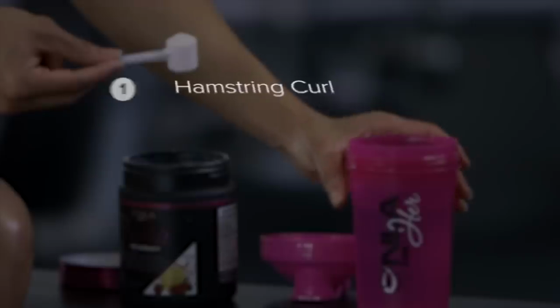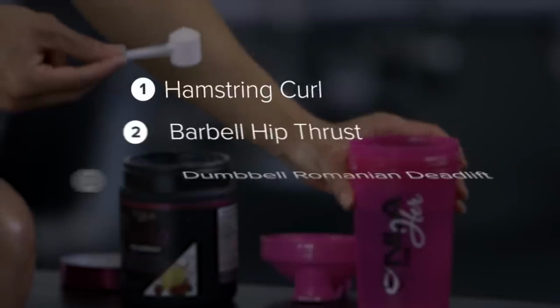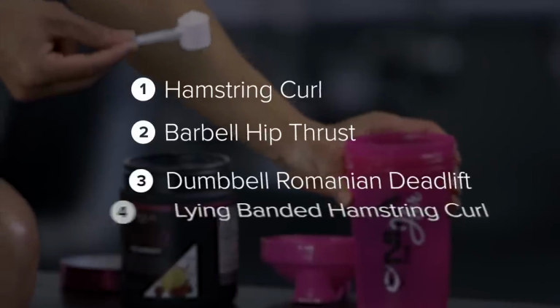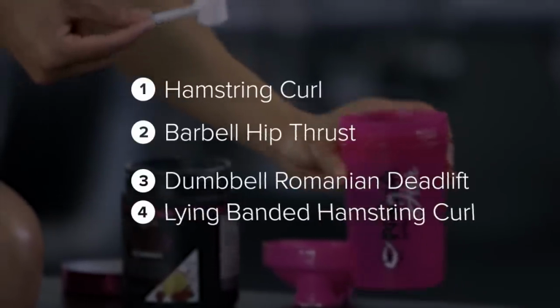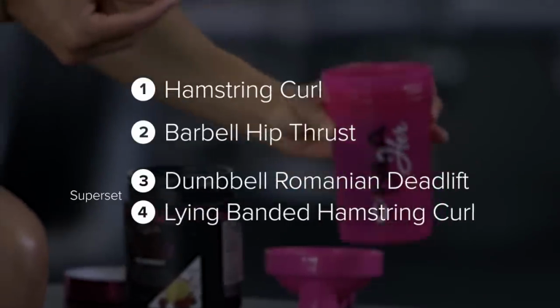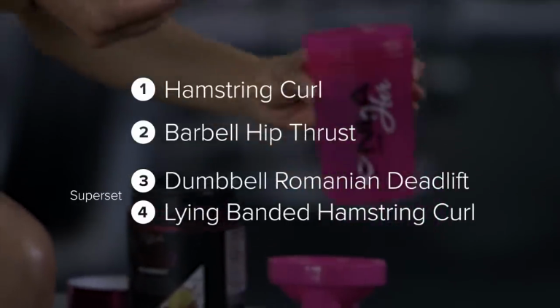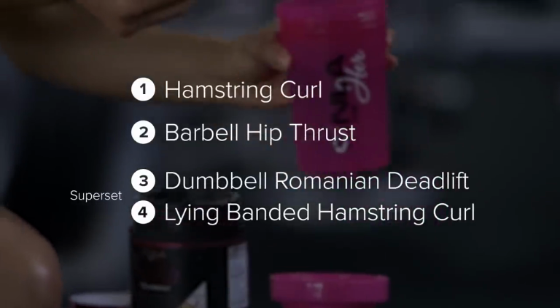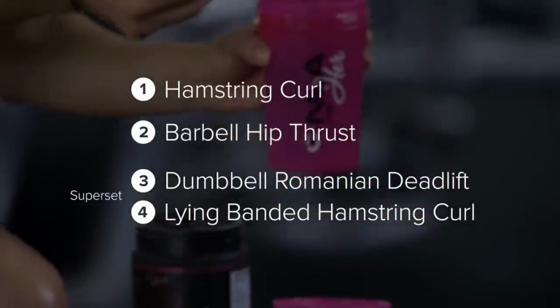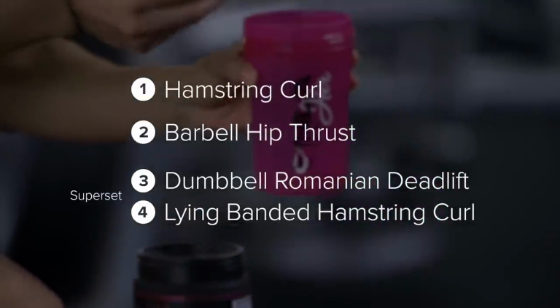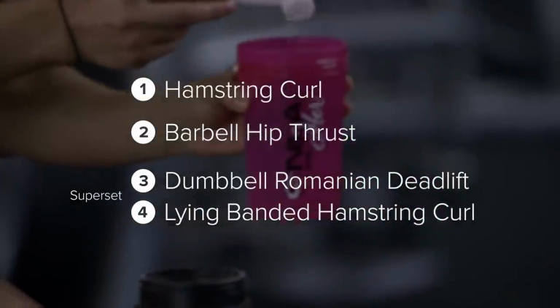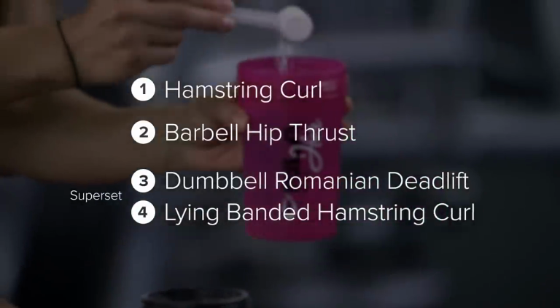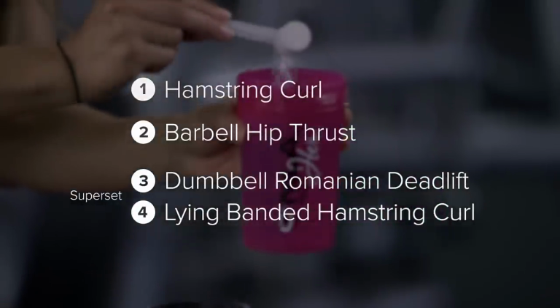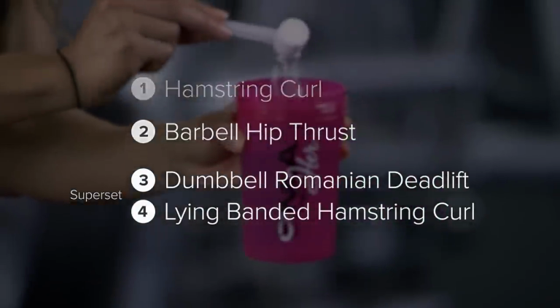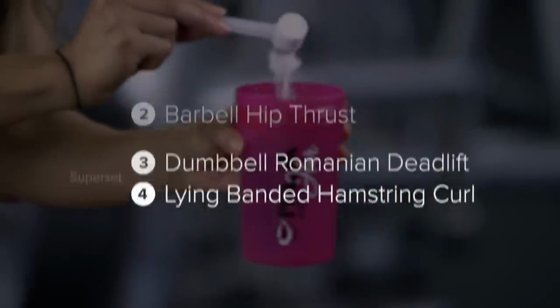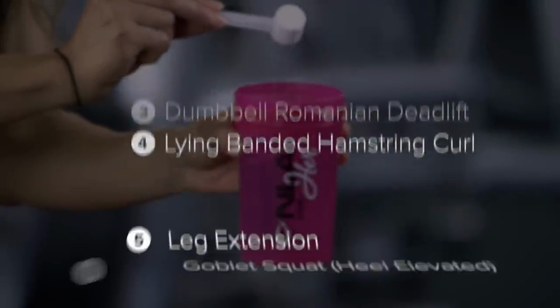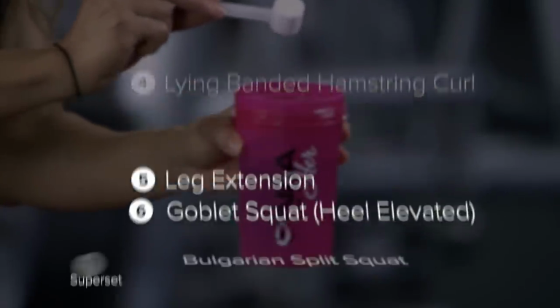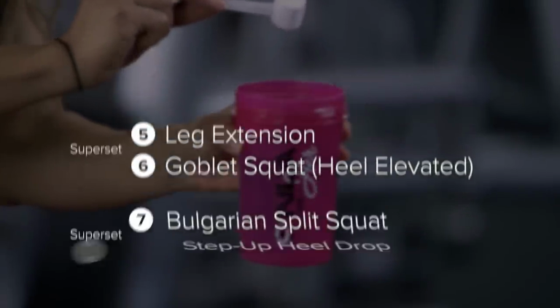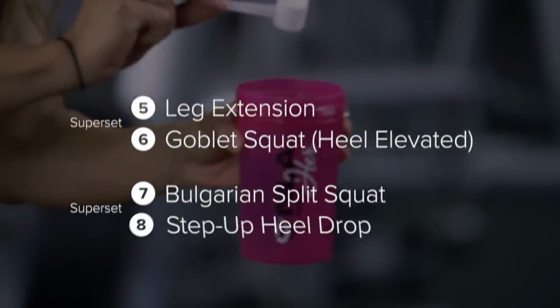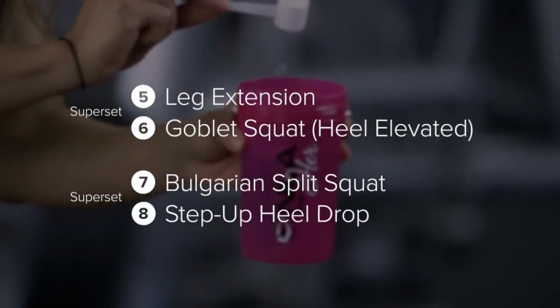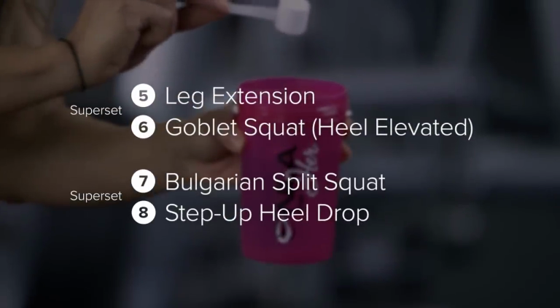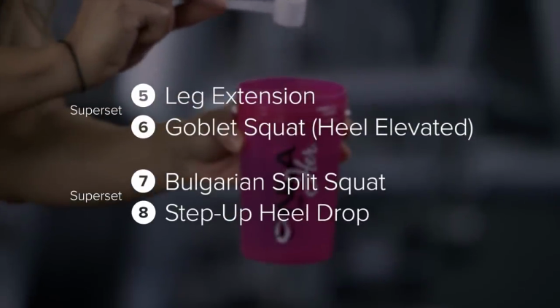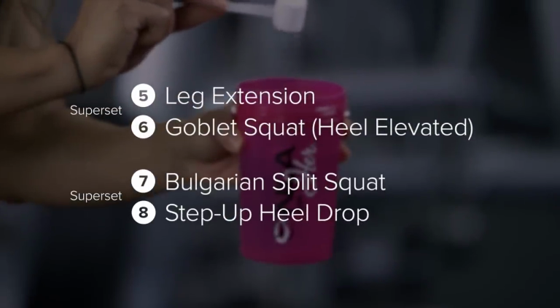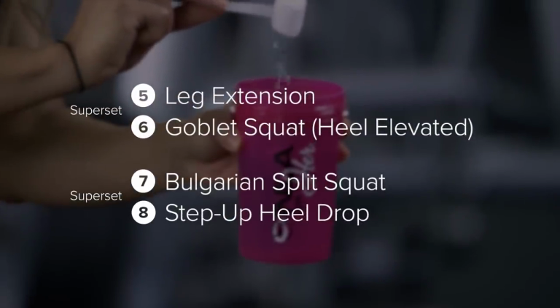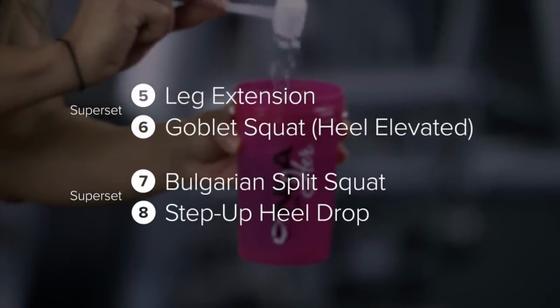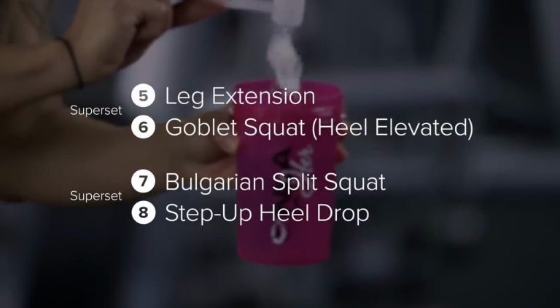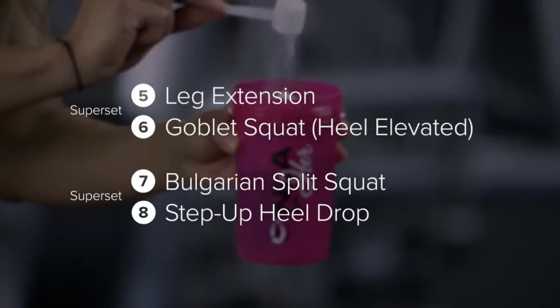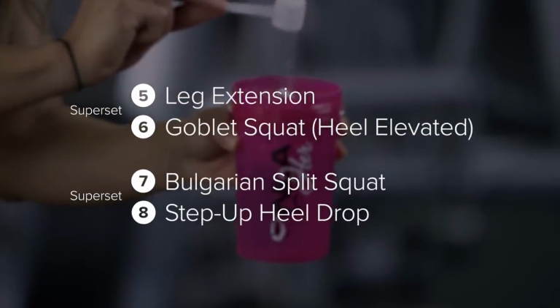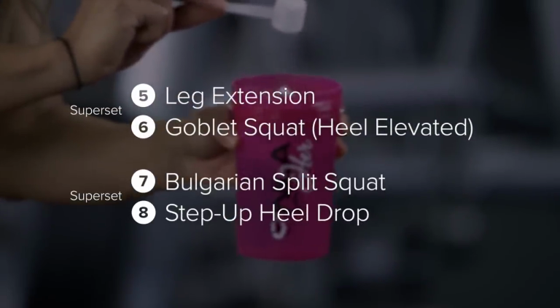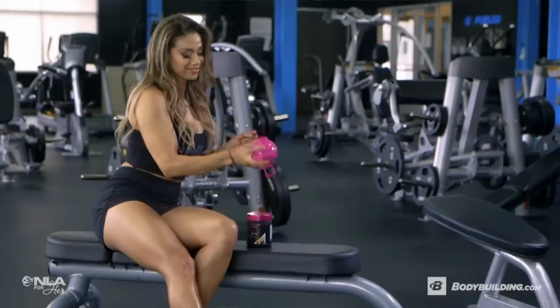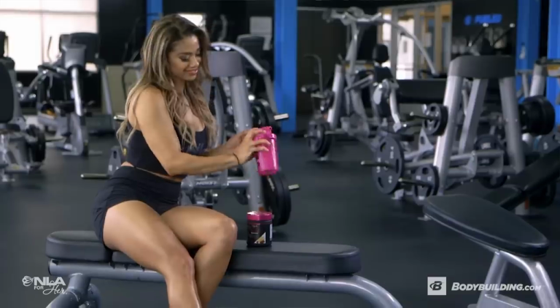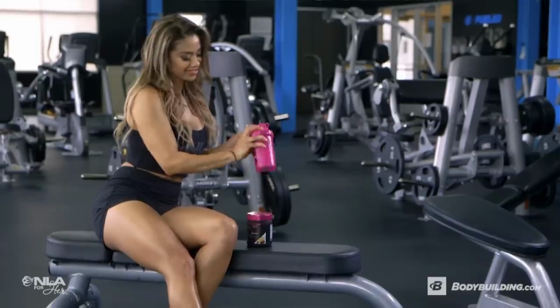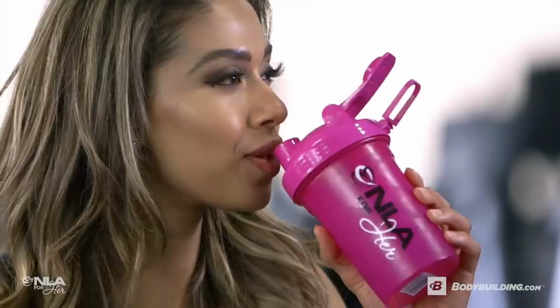For the structure of today's workout, we got some straight sets and some super sets, and the total workout should take you about an hour to complete. All right, let's get started.